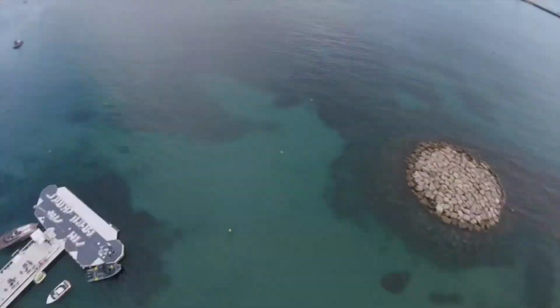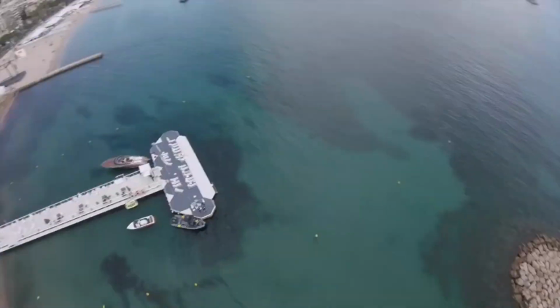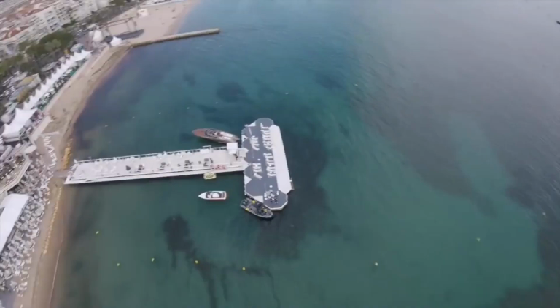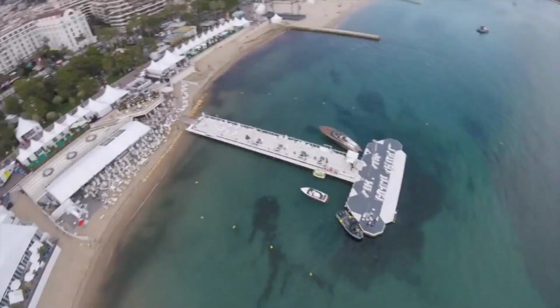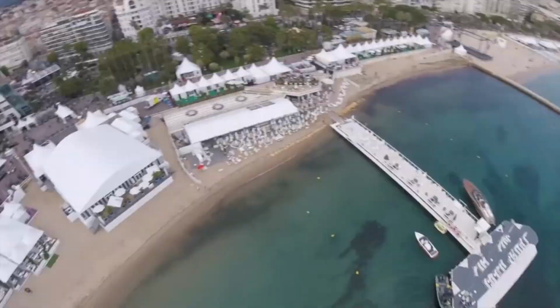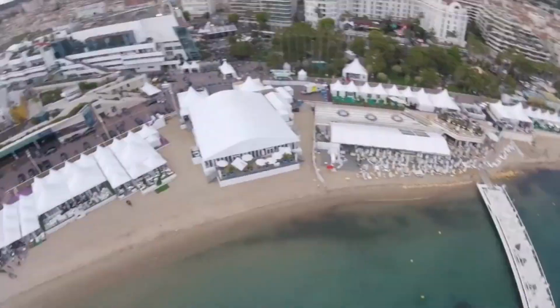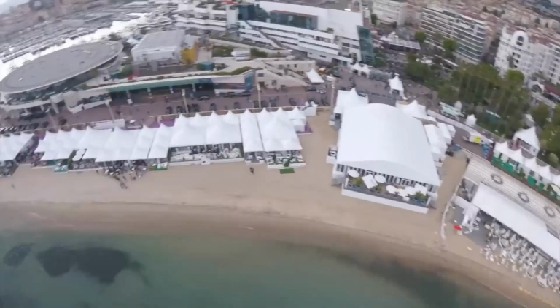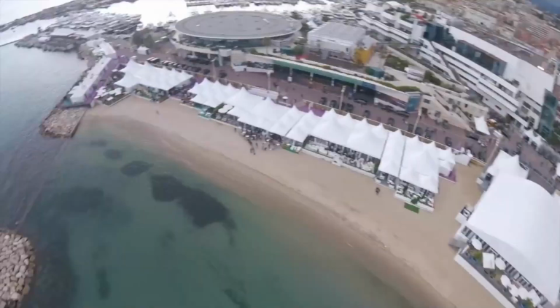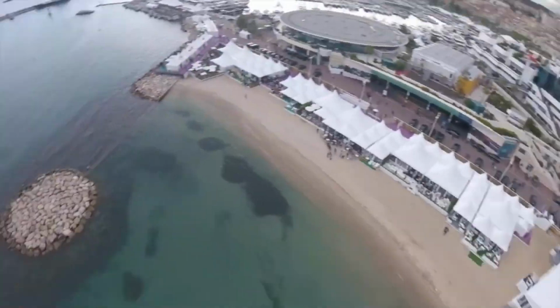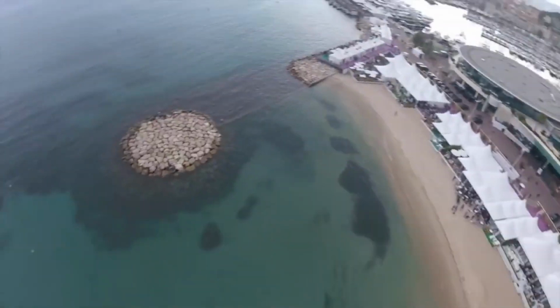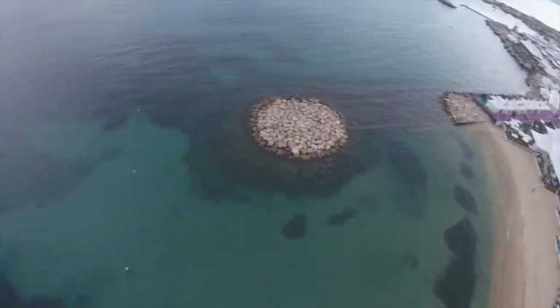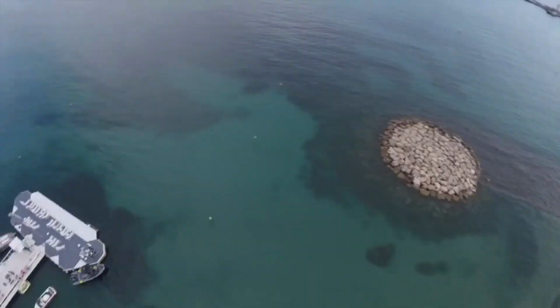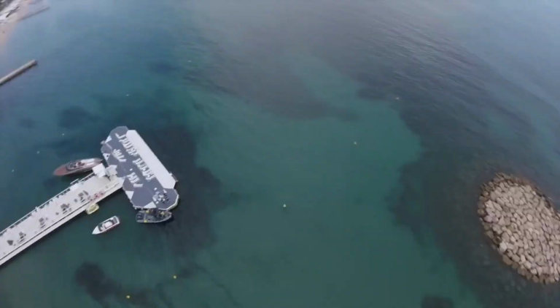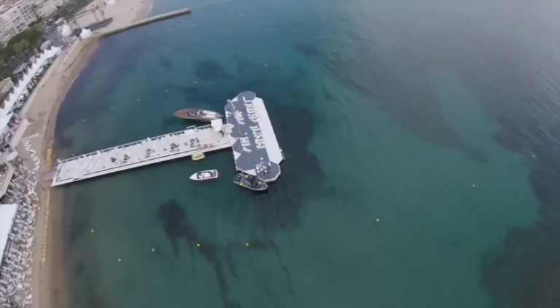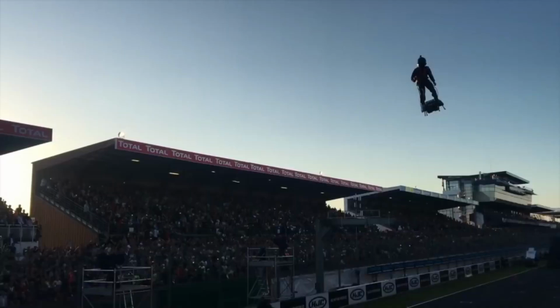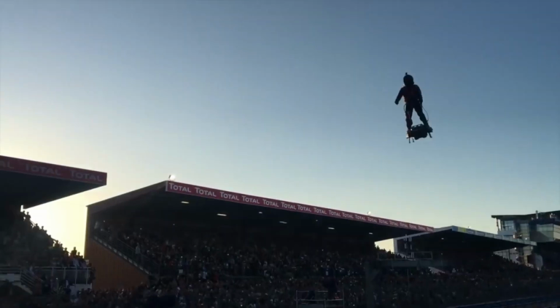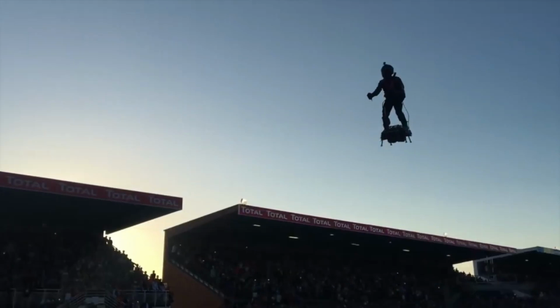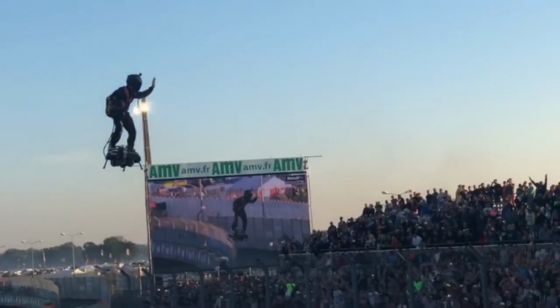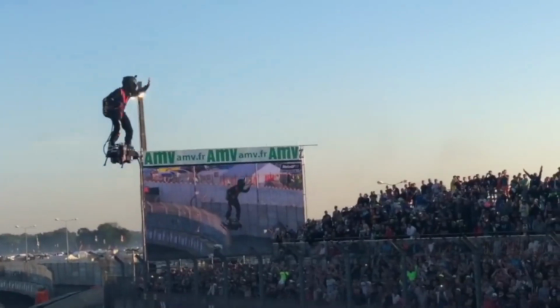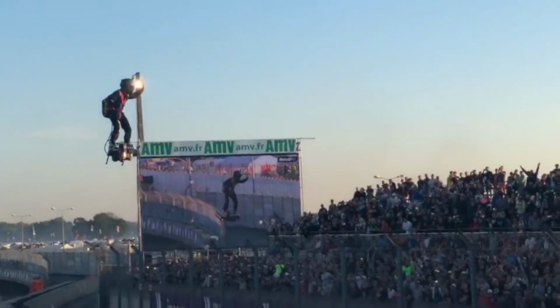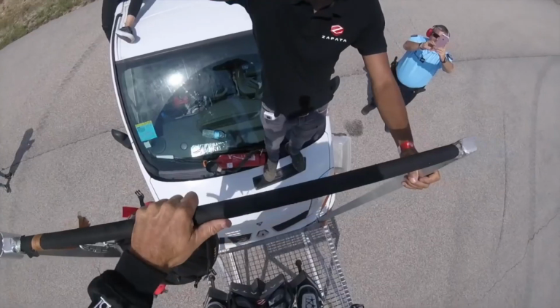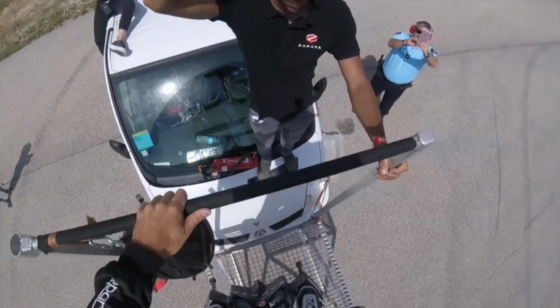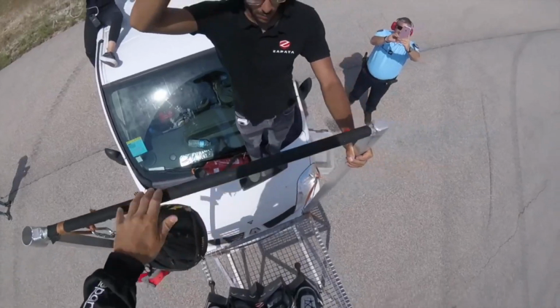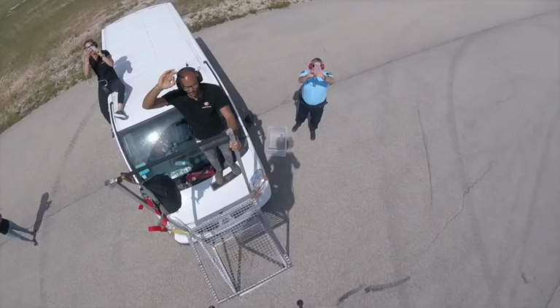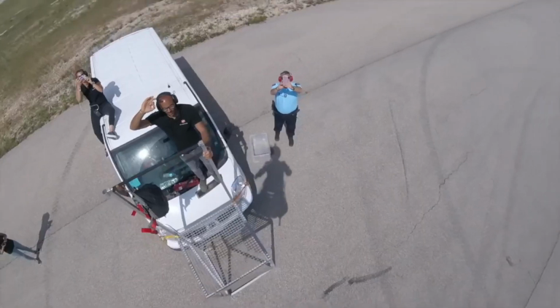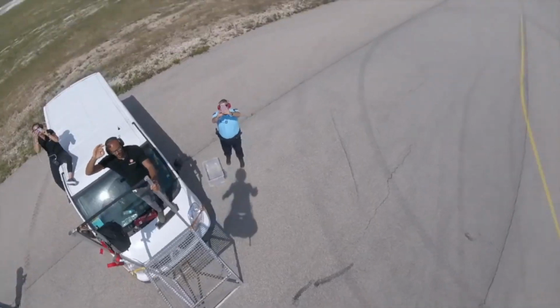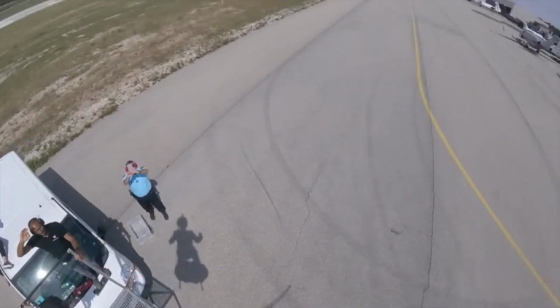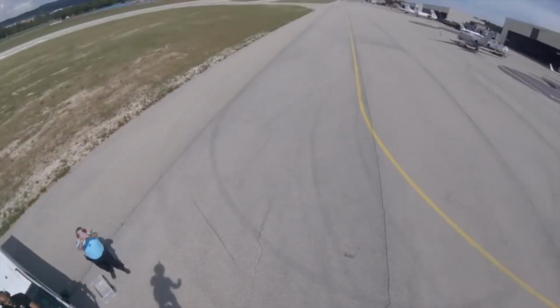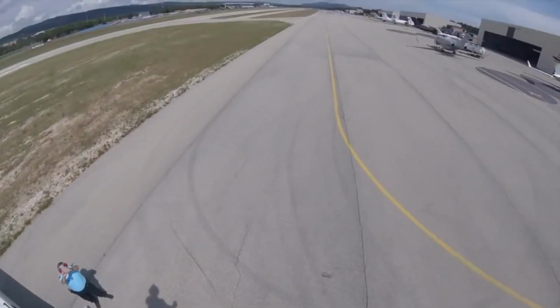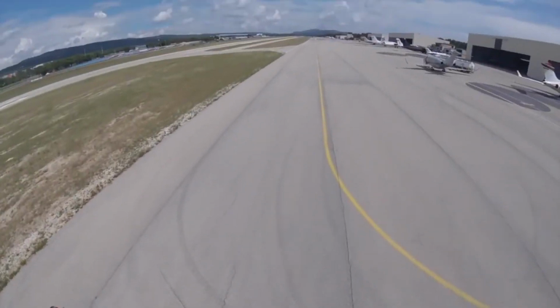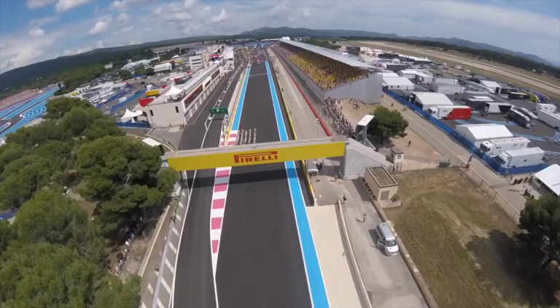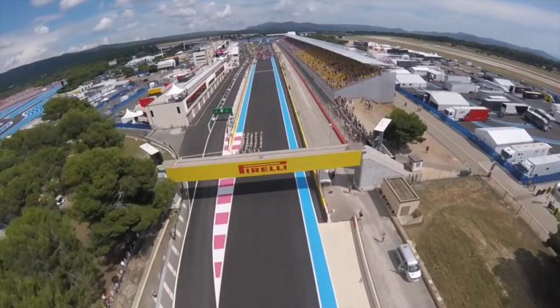In August of the same year, he crossed the English Channel with a stopover on the second attempt.